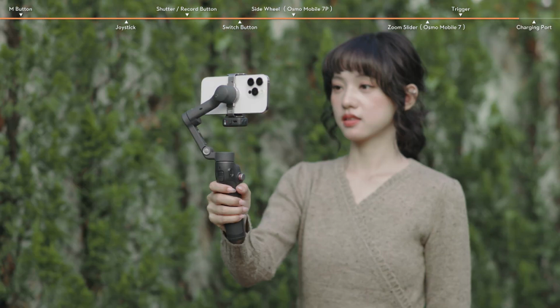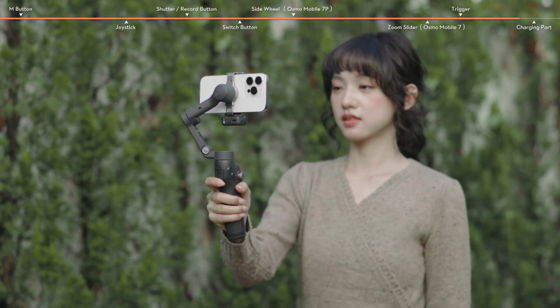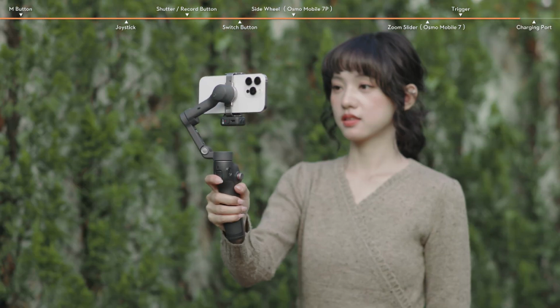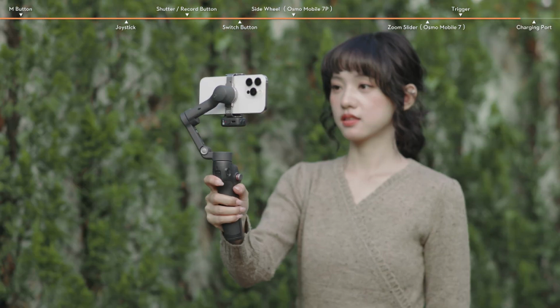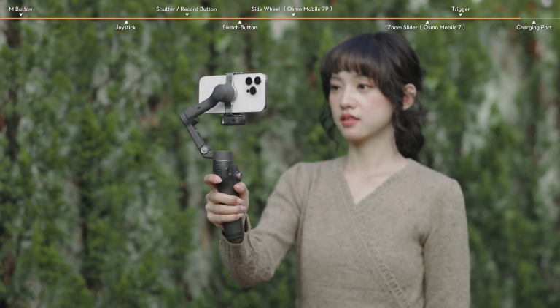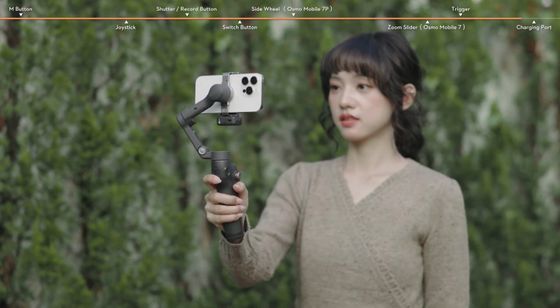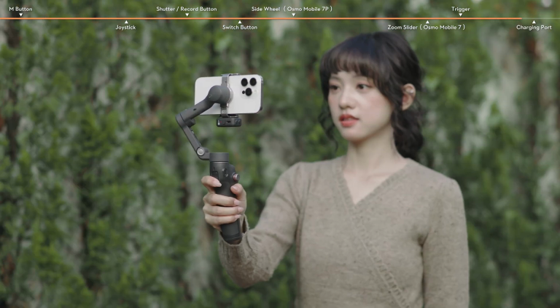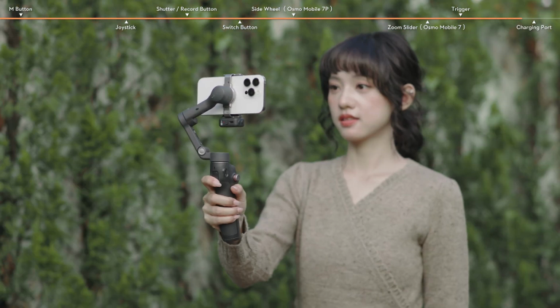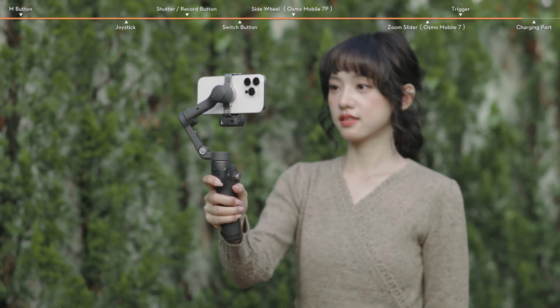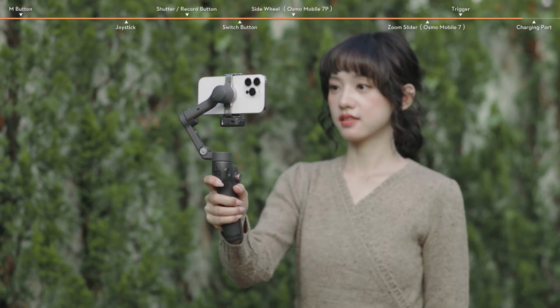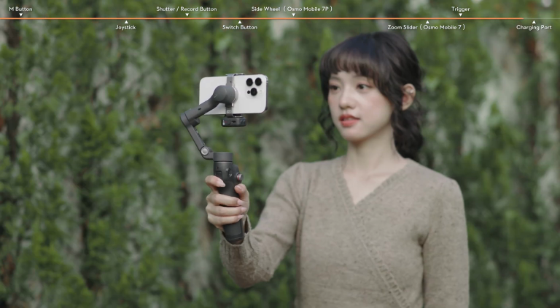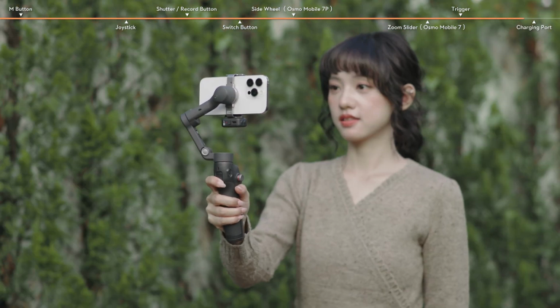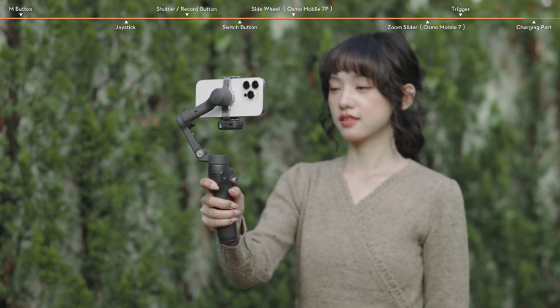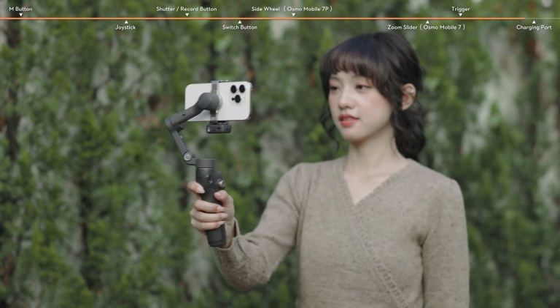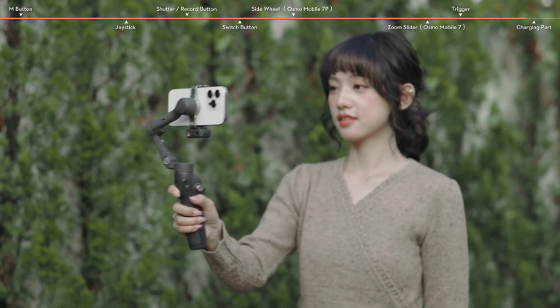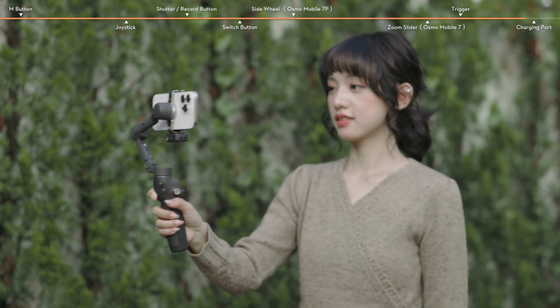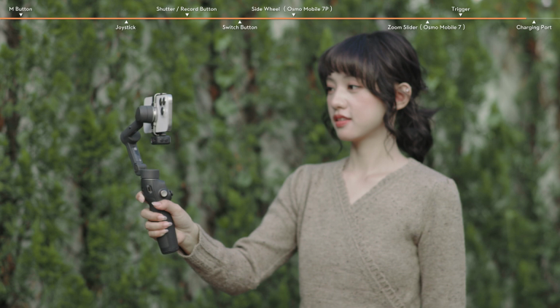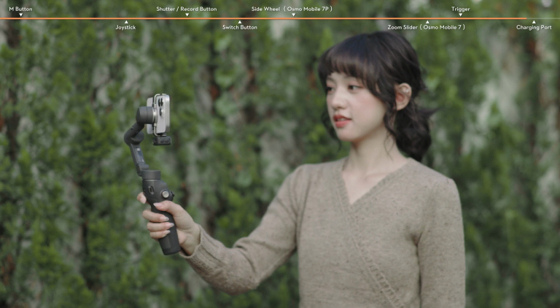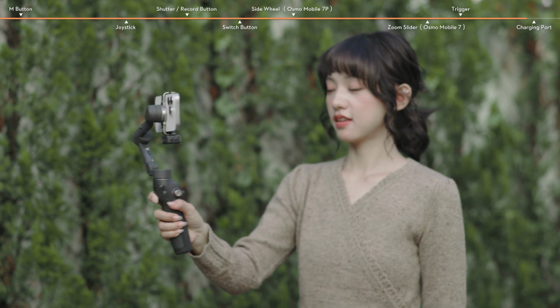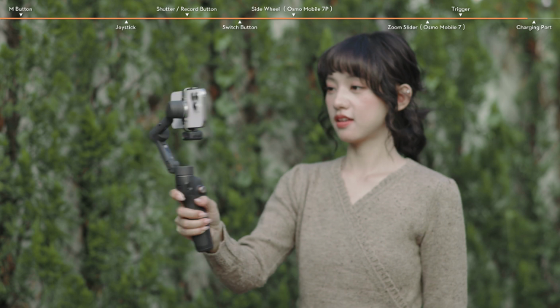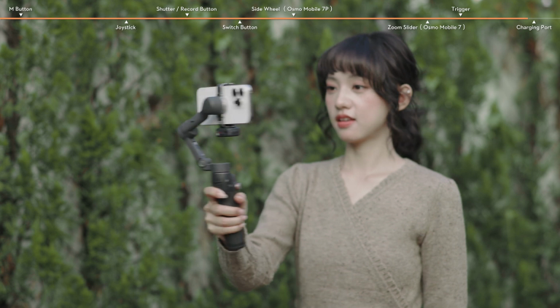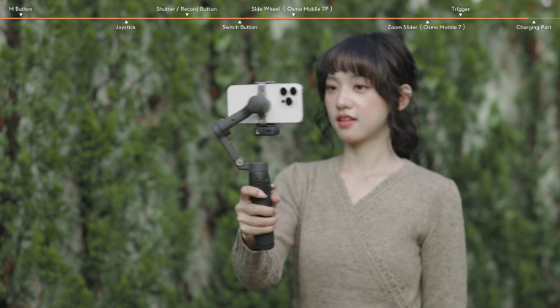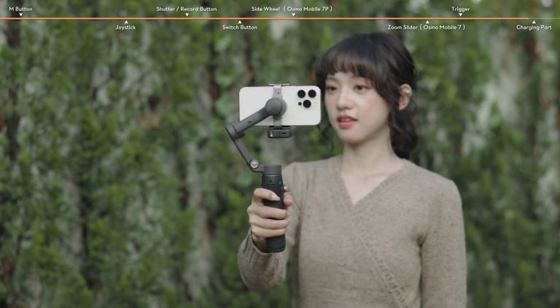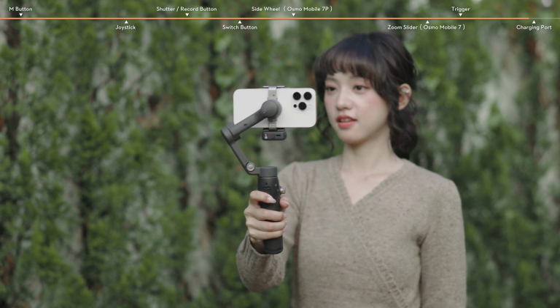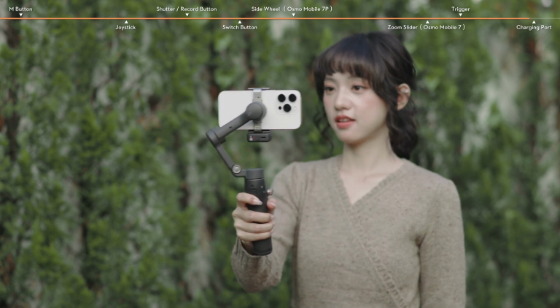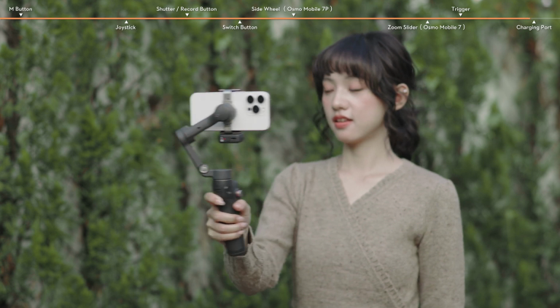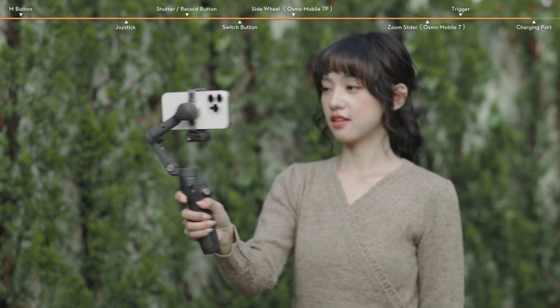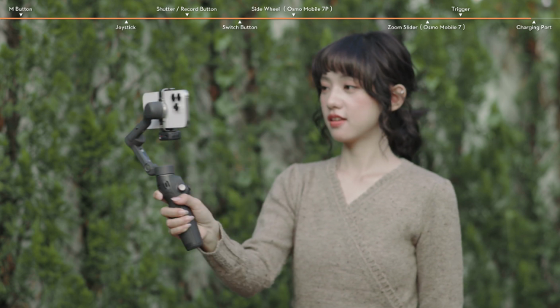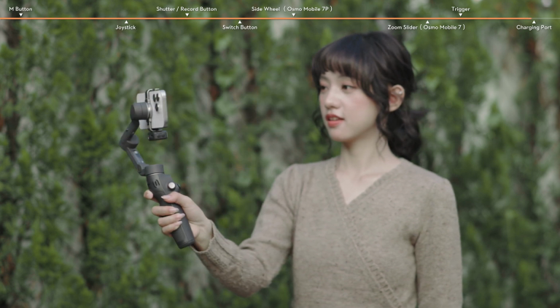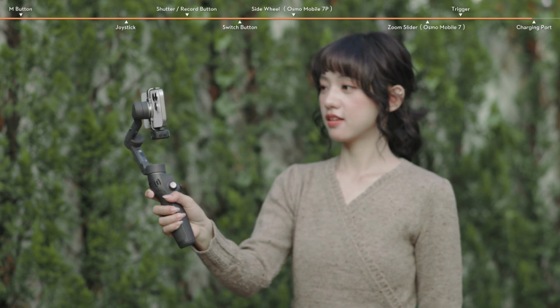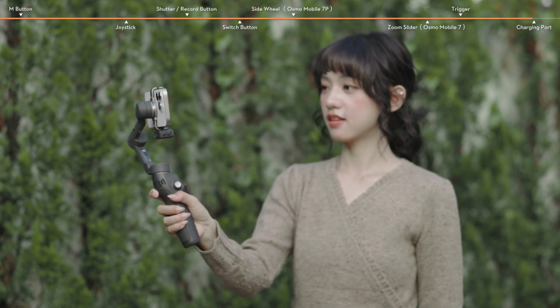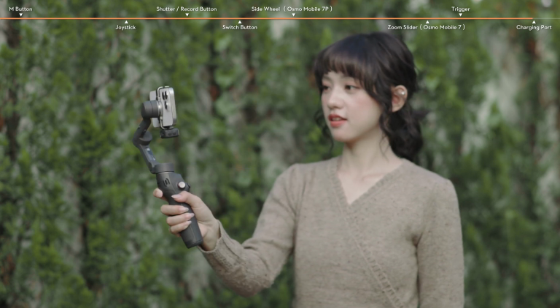Press the trigger once and then press and hold to adjust the follow speed to fast mode. Release to exit.